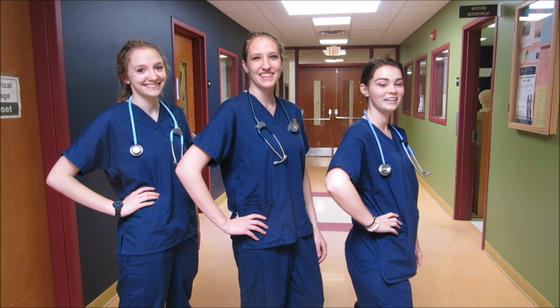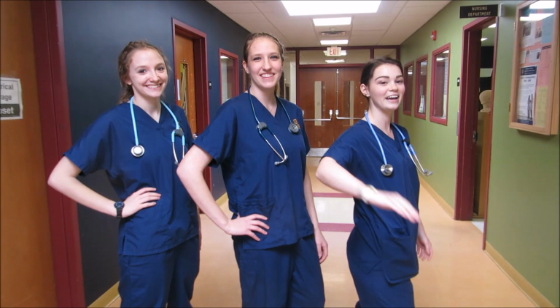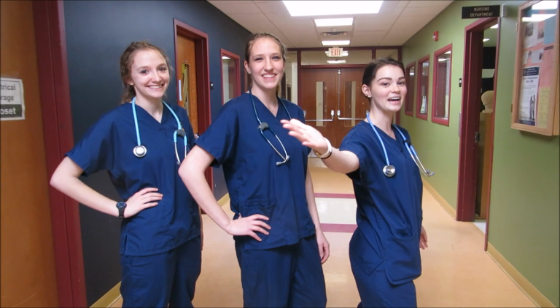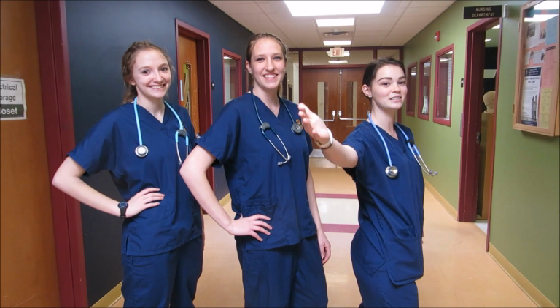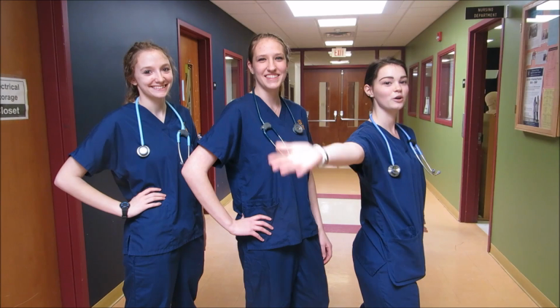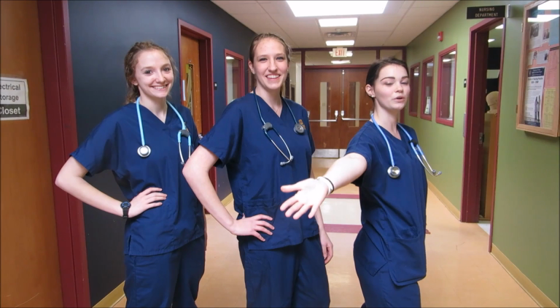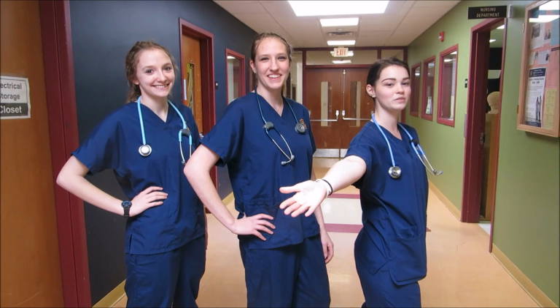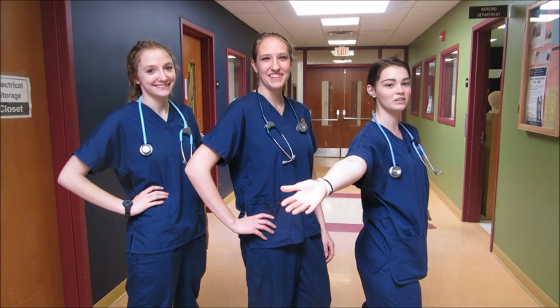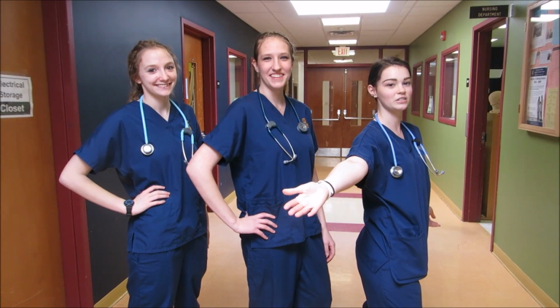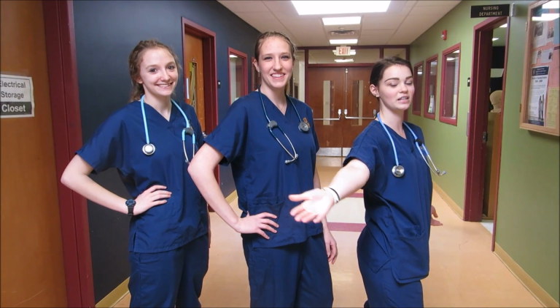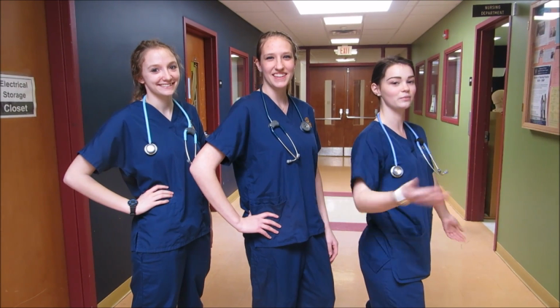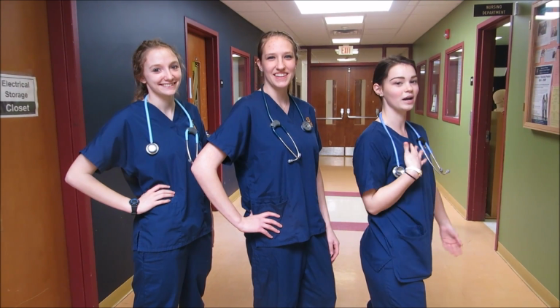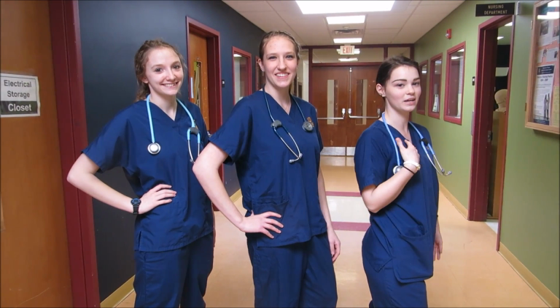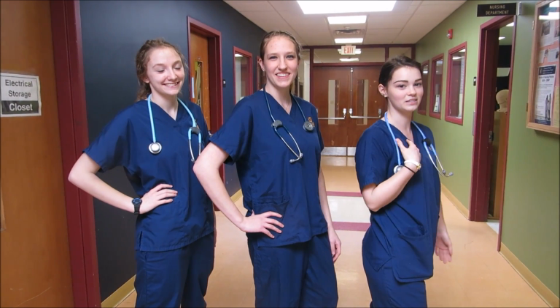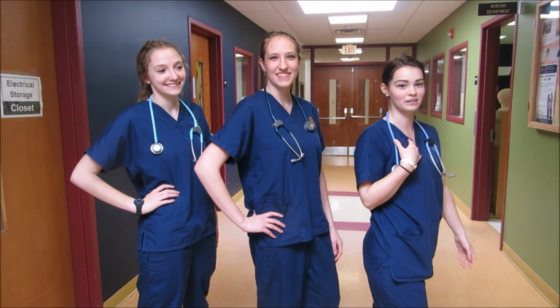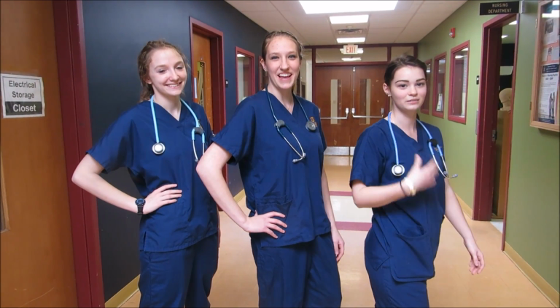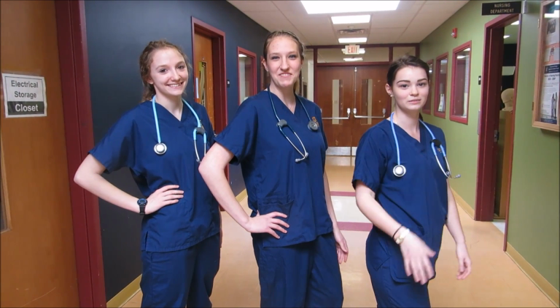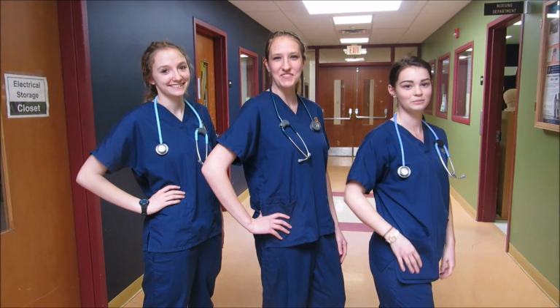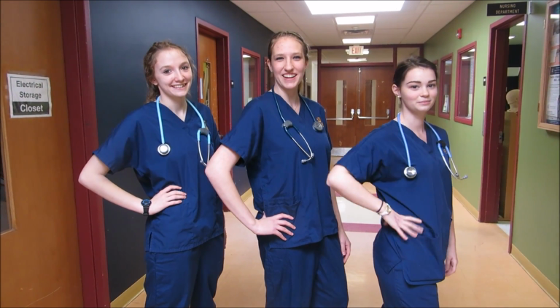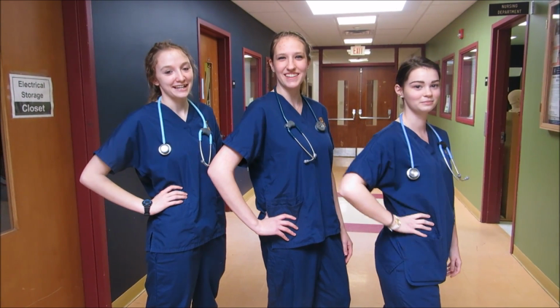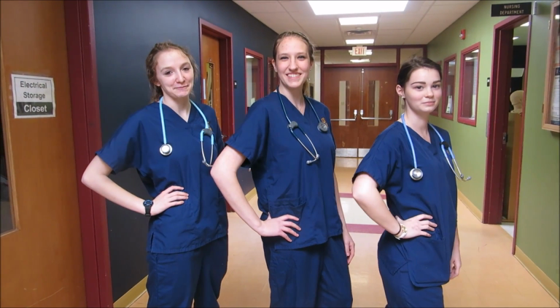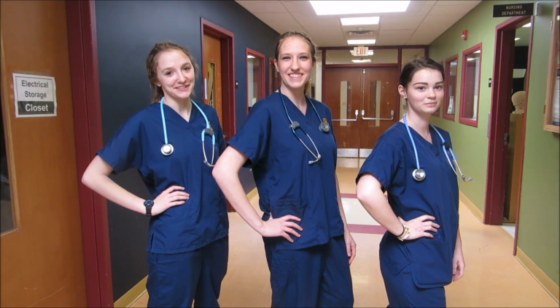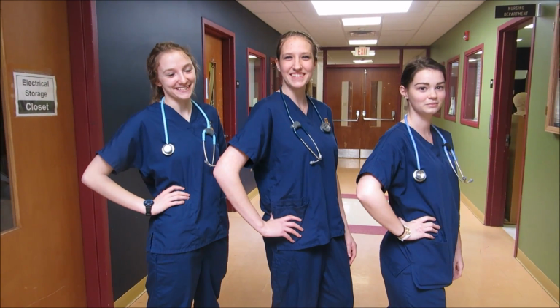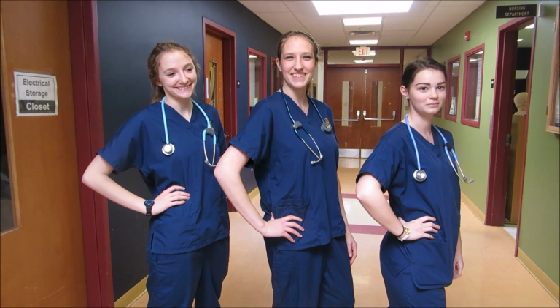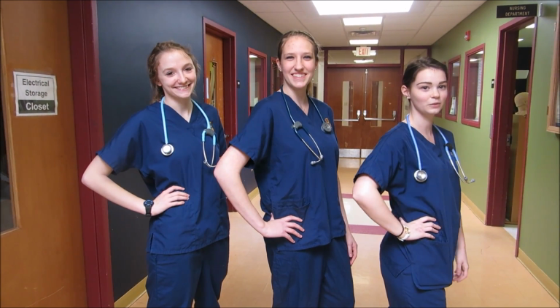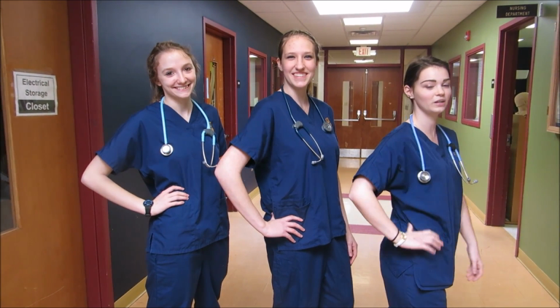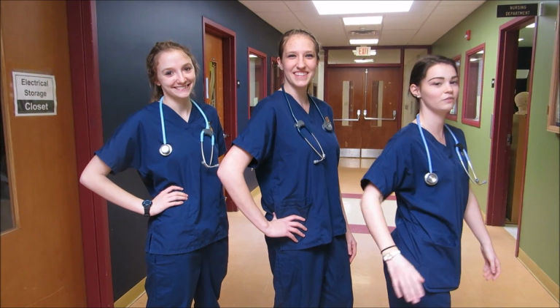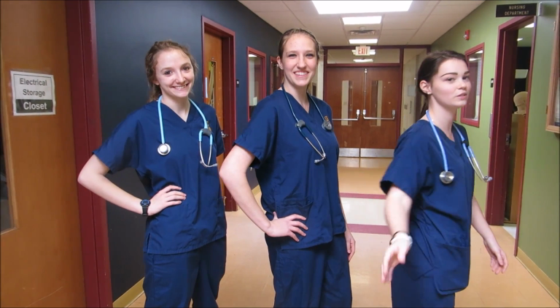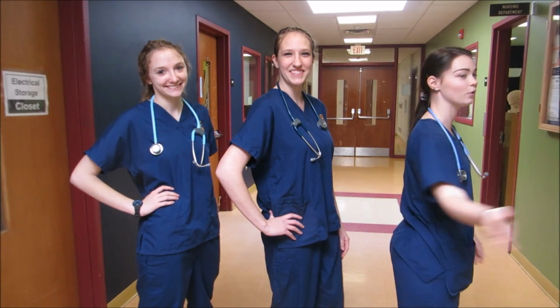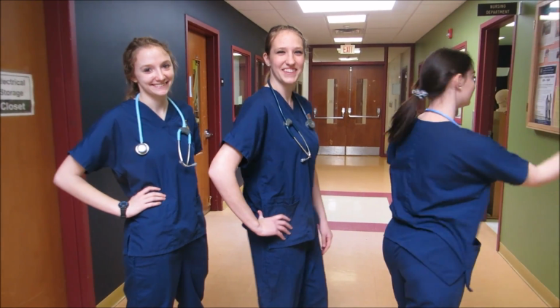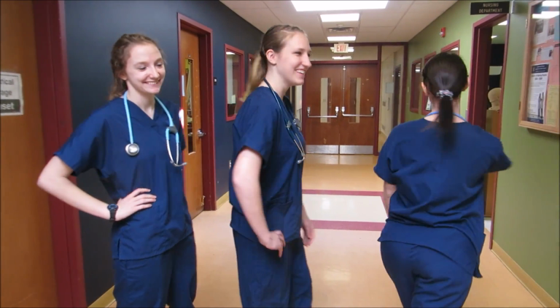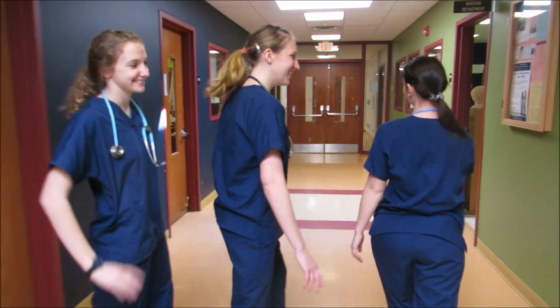Hey guys, welcome to the nursing lab. I'm Kelsey. I'm Rebecca. I'm Melissa. We're going to give you a tour. Let's go.